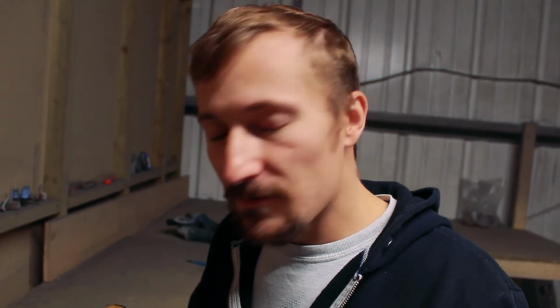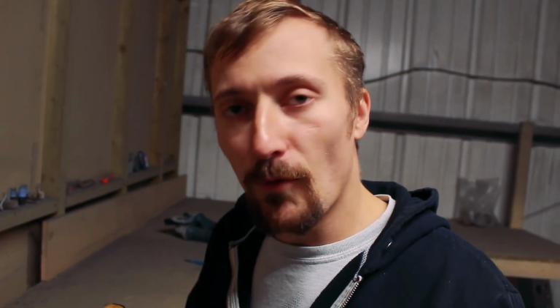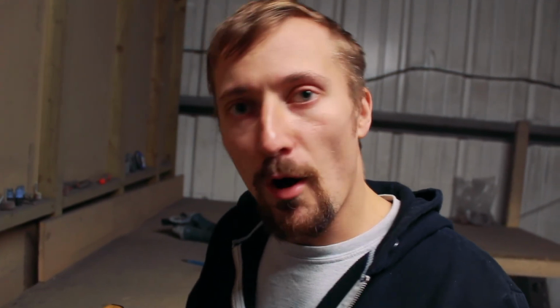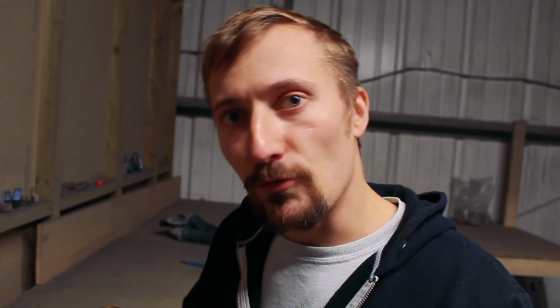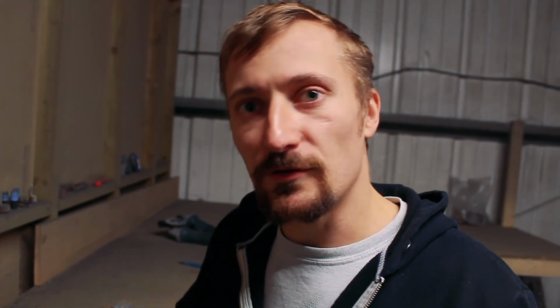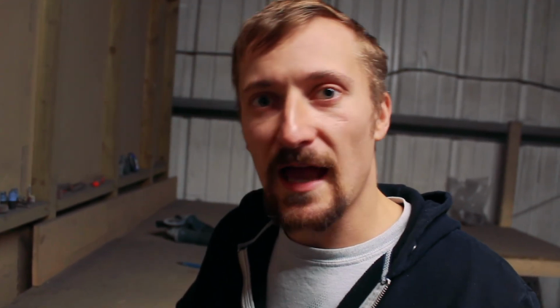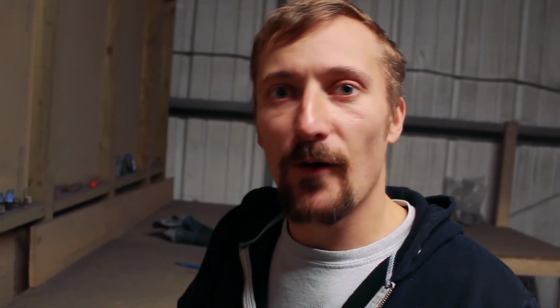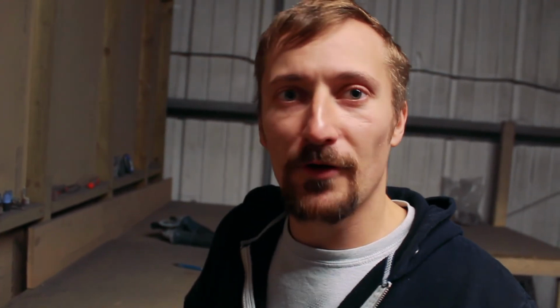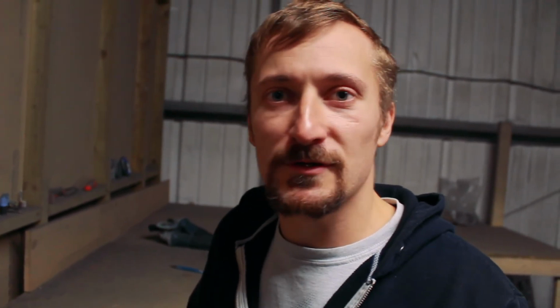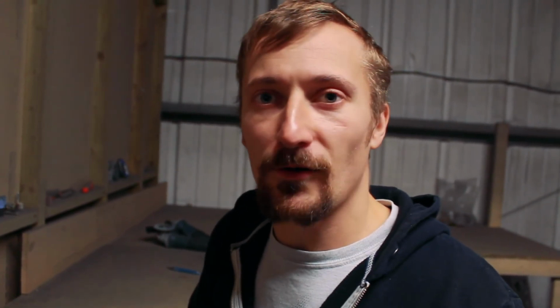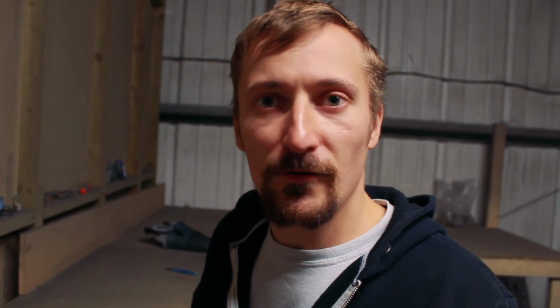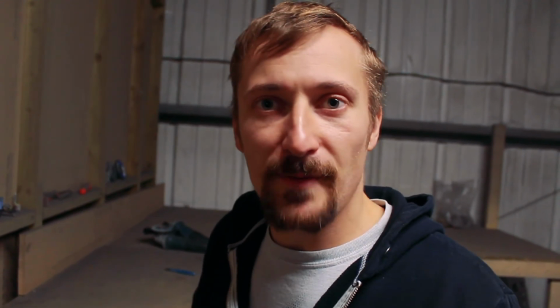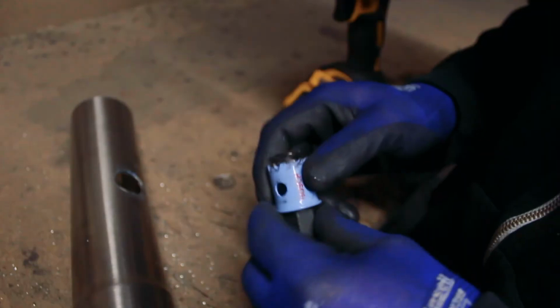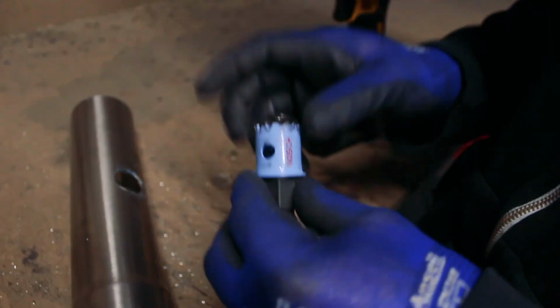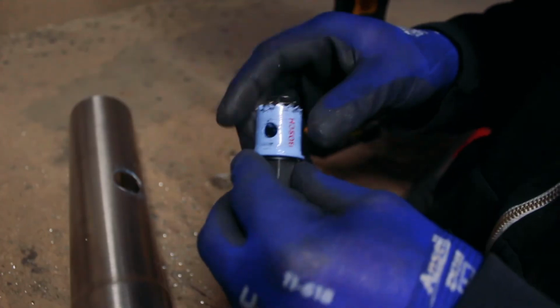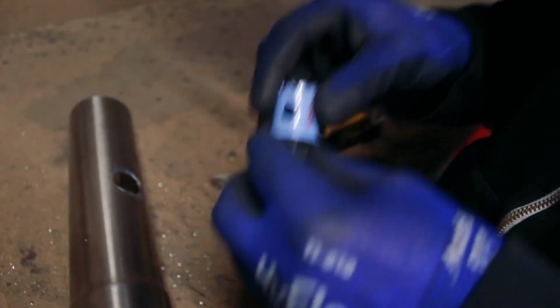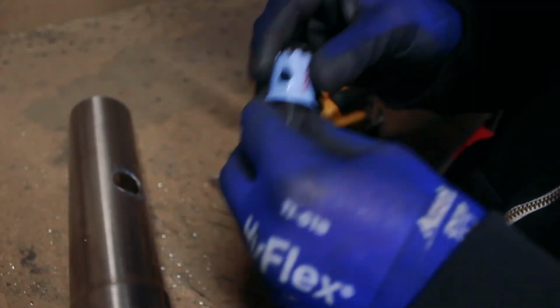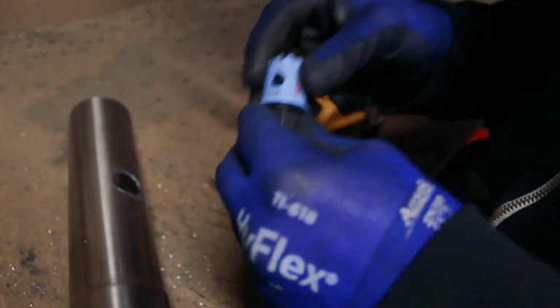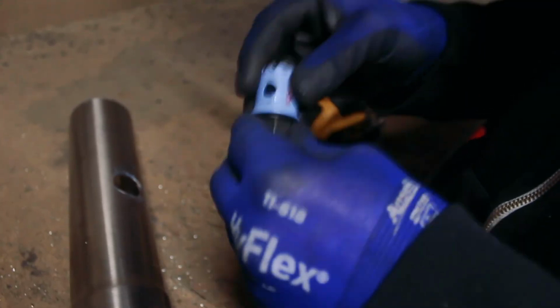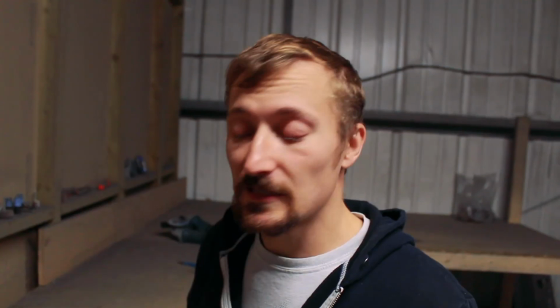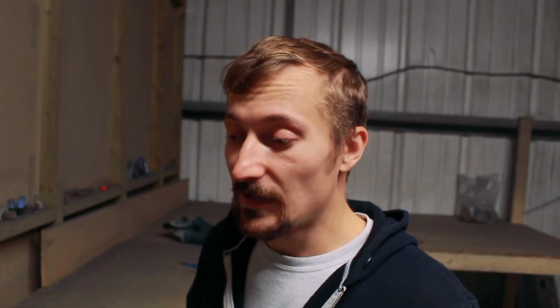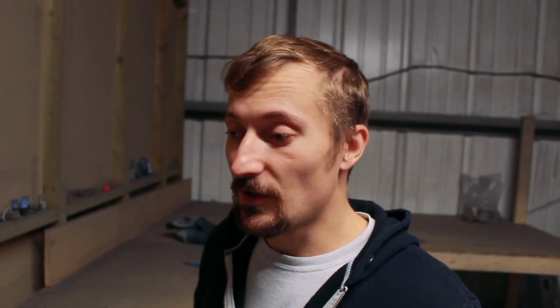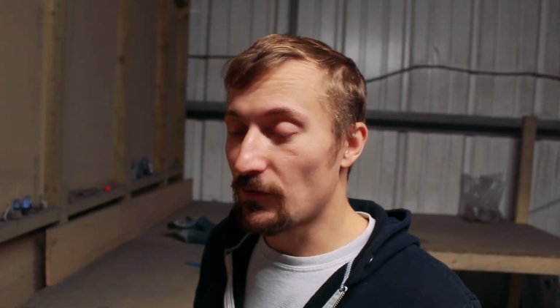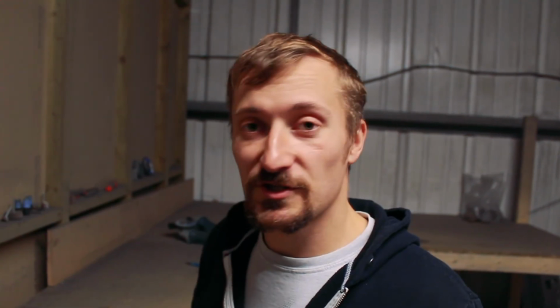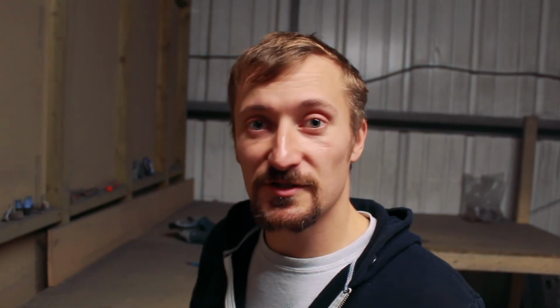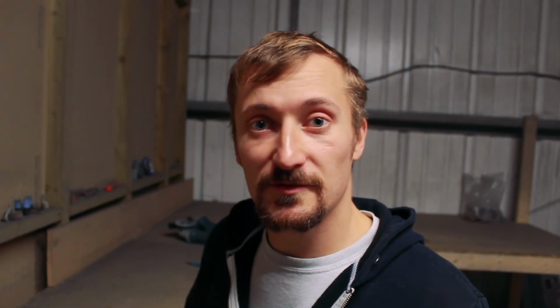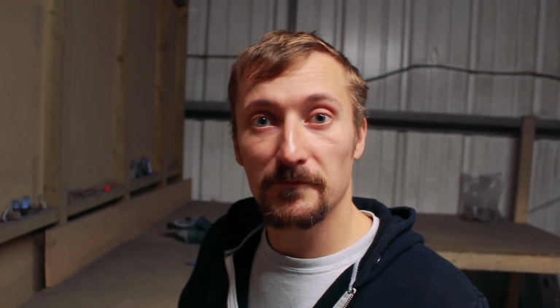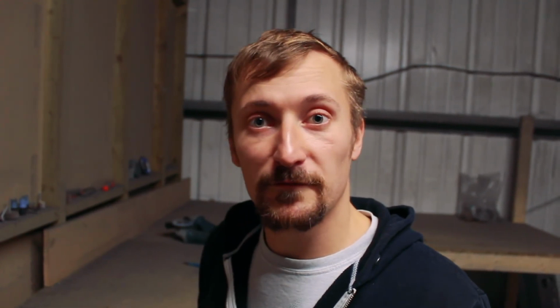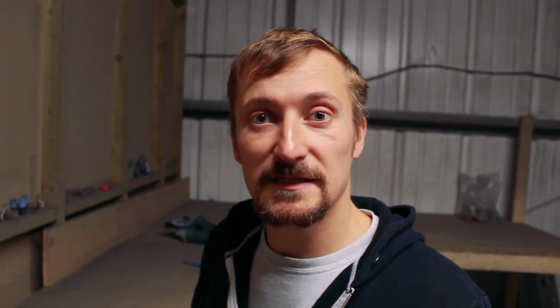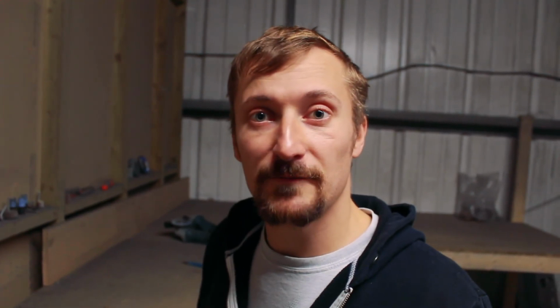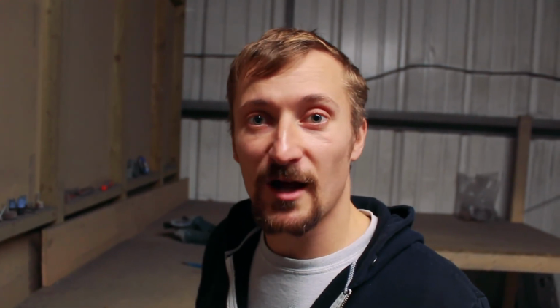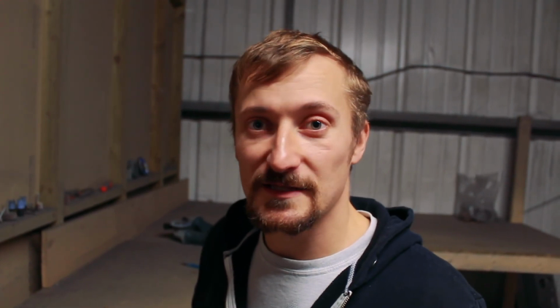The more holes you can get out of one hole saw, the better it is. I hope this helps — if you've got any questions, feel free to leave them in the comments.